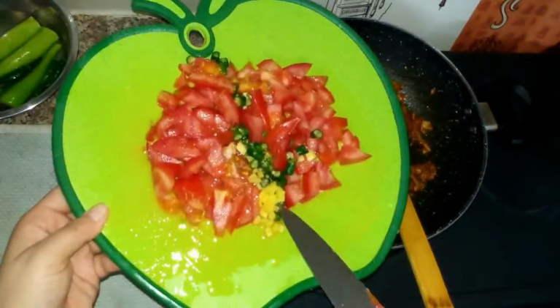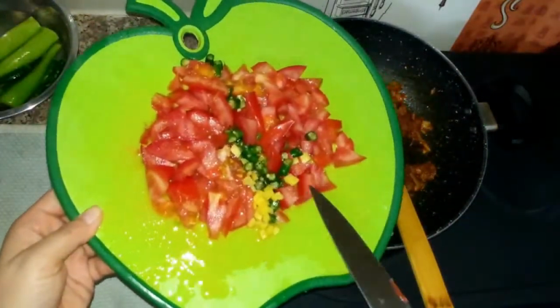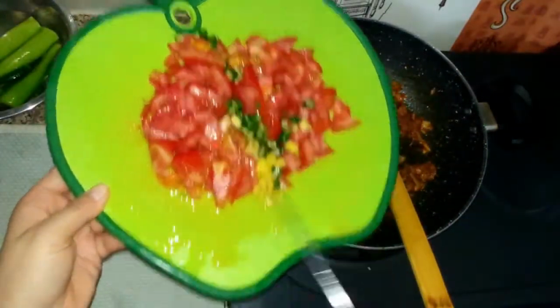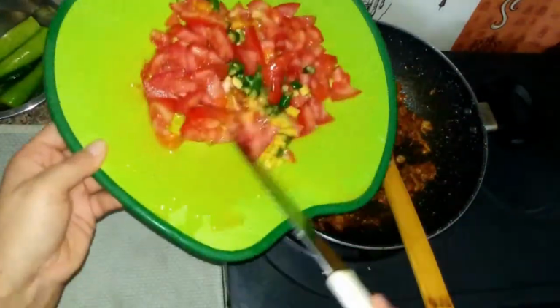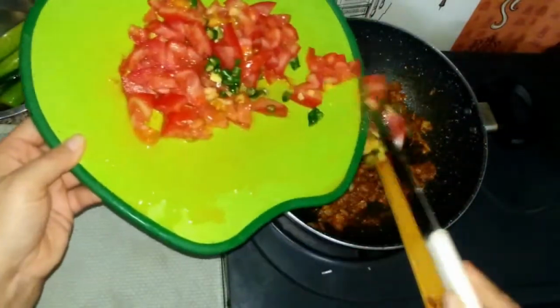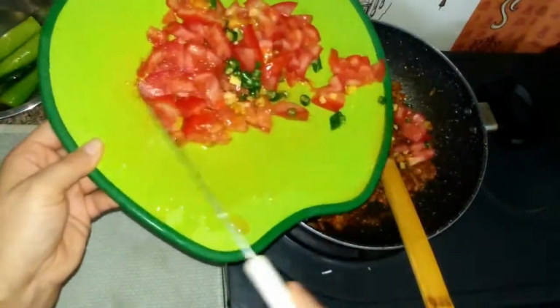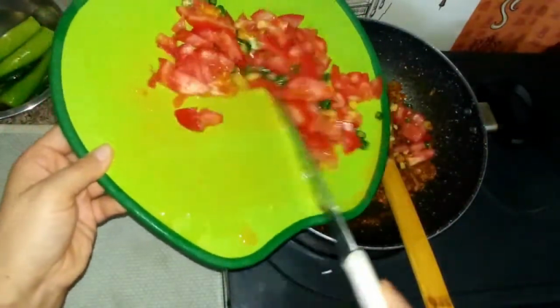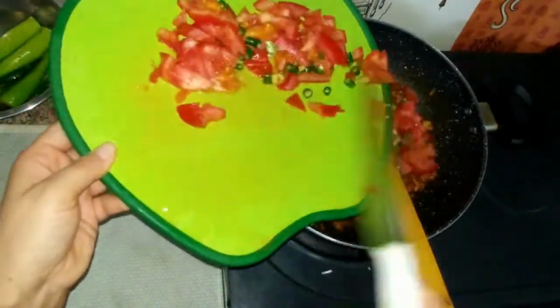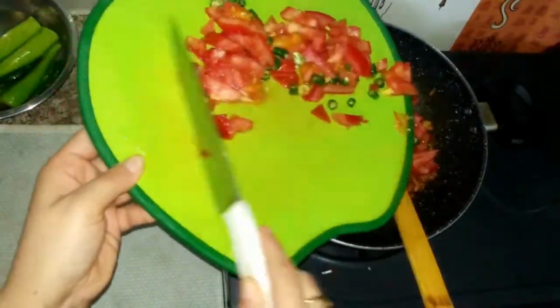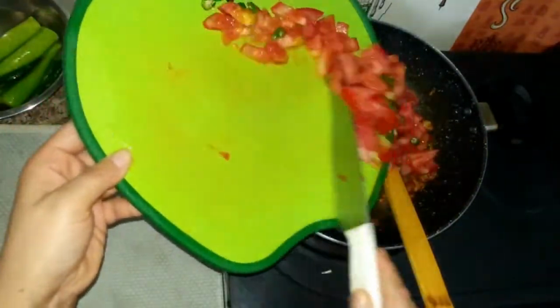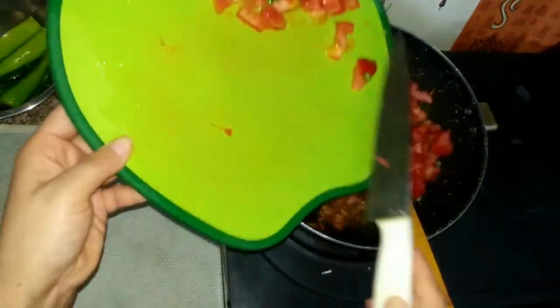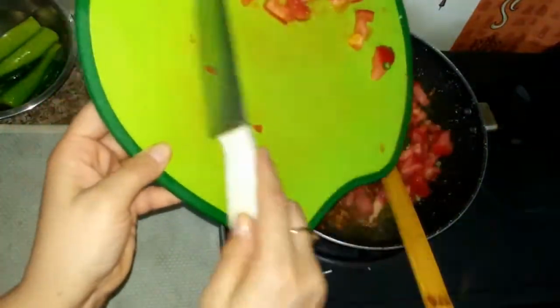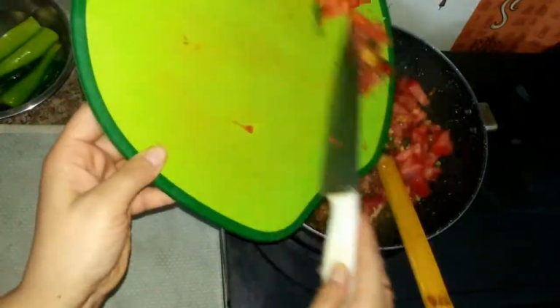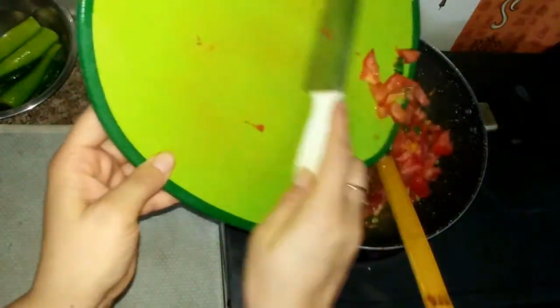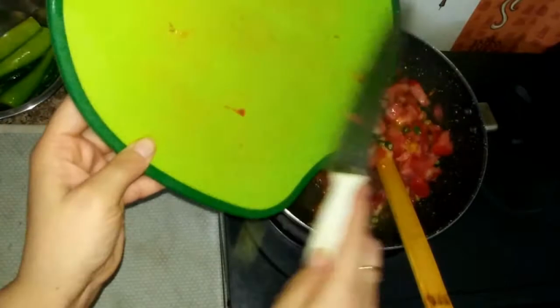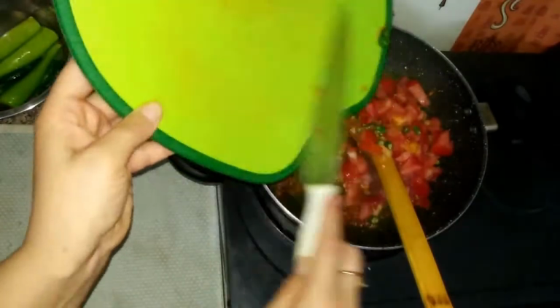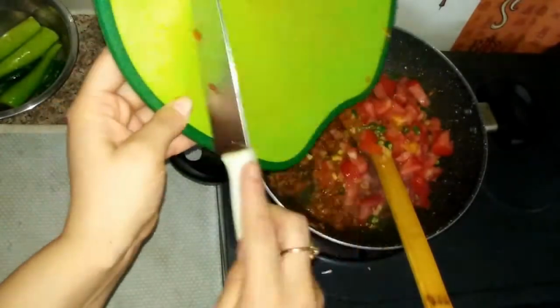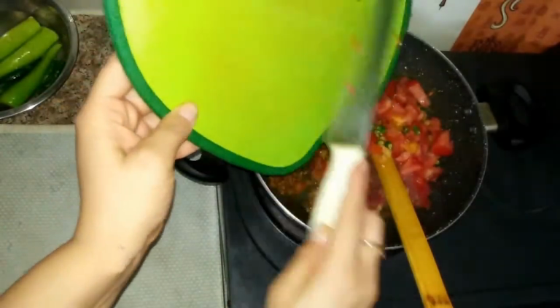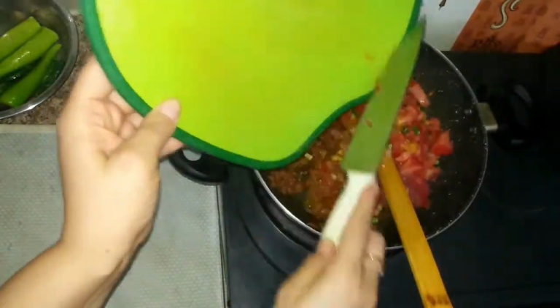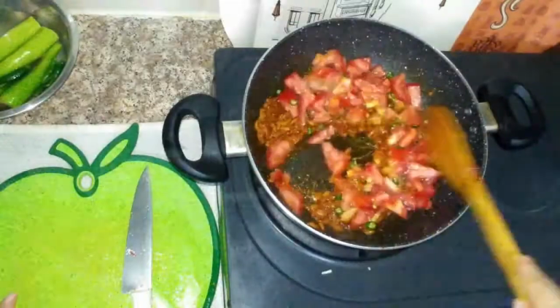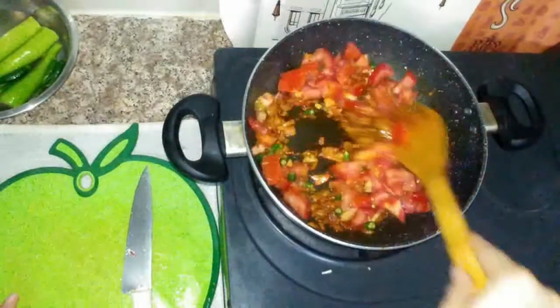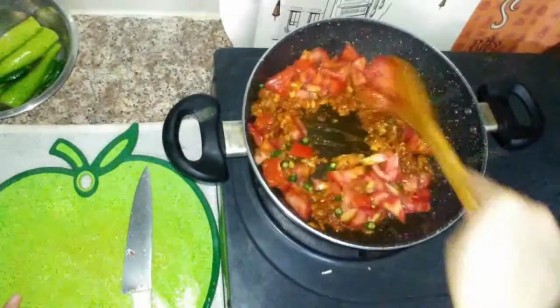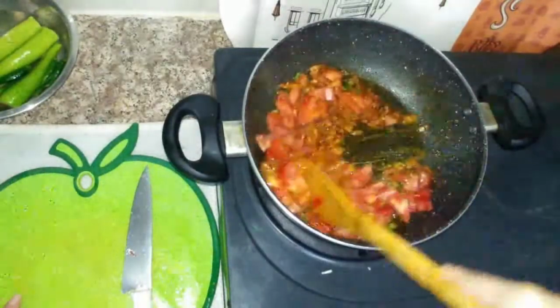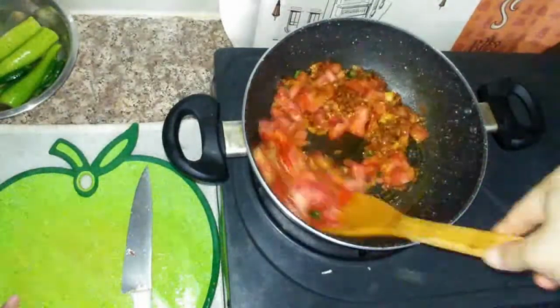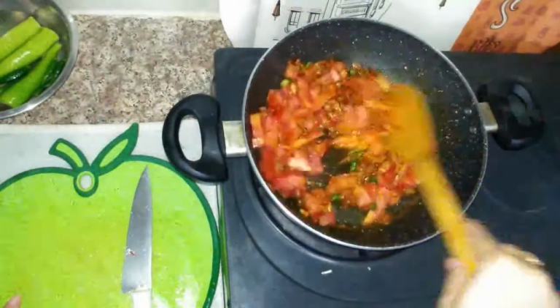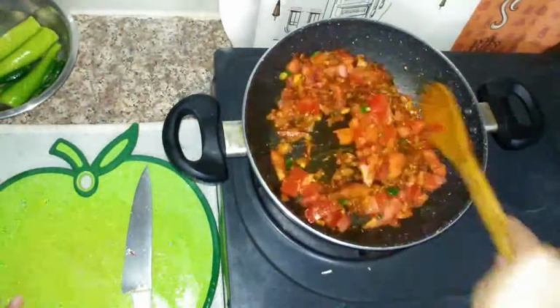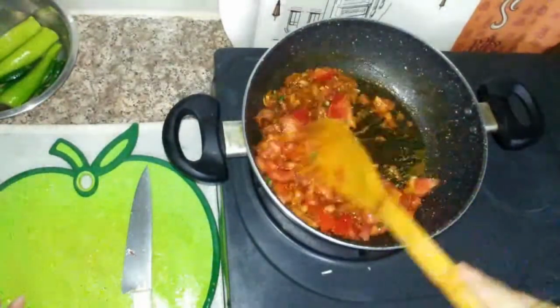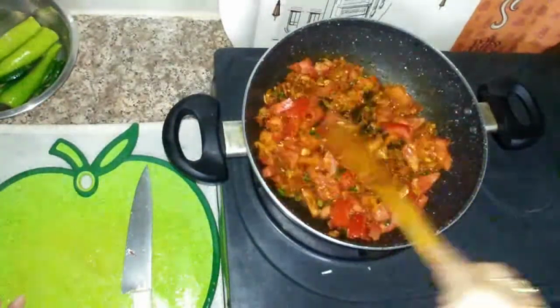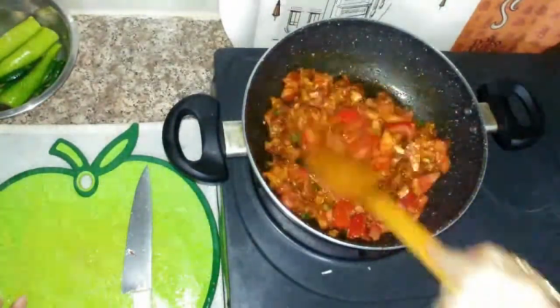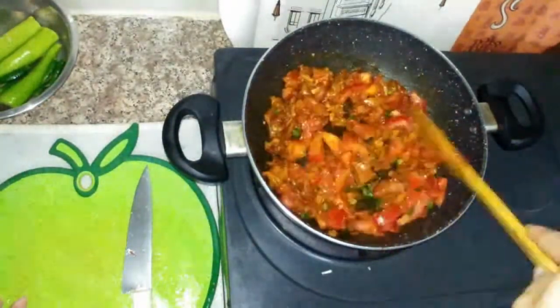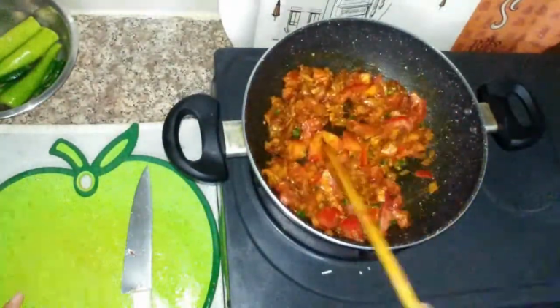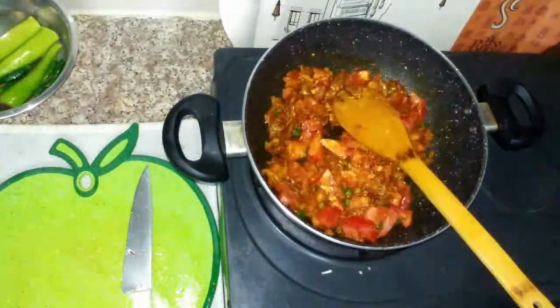When we add the masala — tomato, pepper, adrak (ginger), and chilli — we will mix everything well.